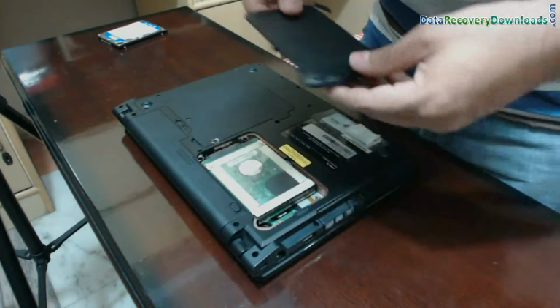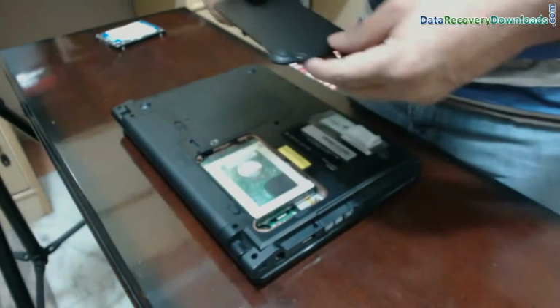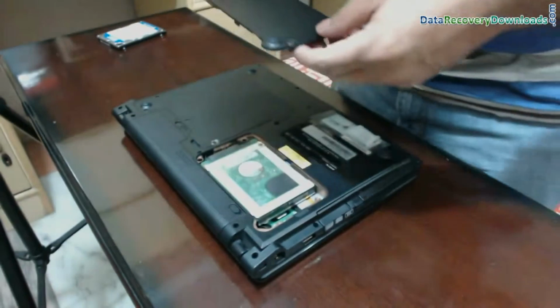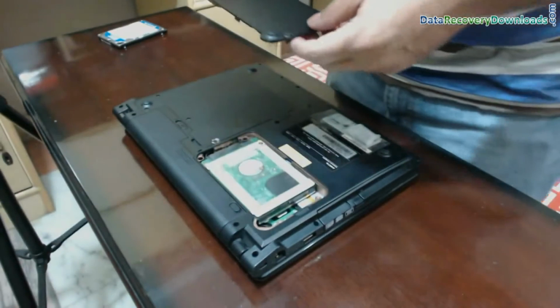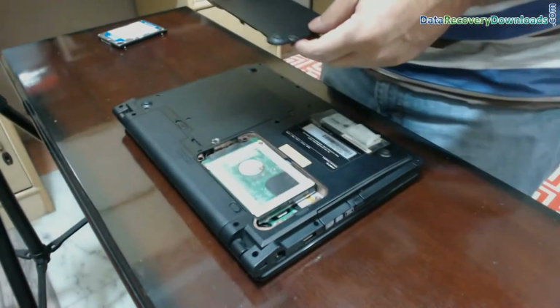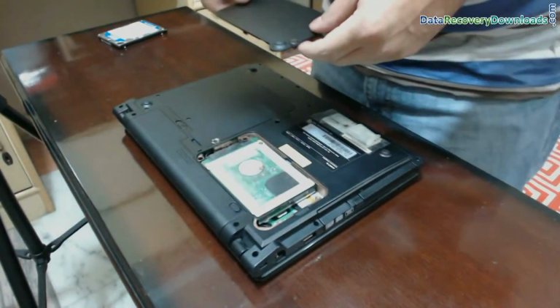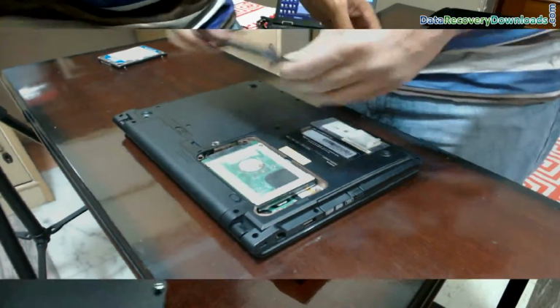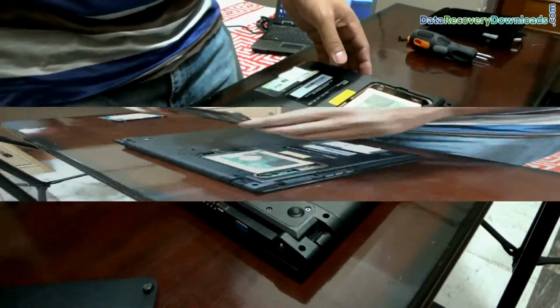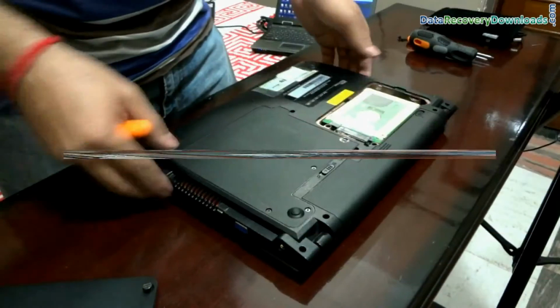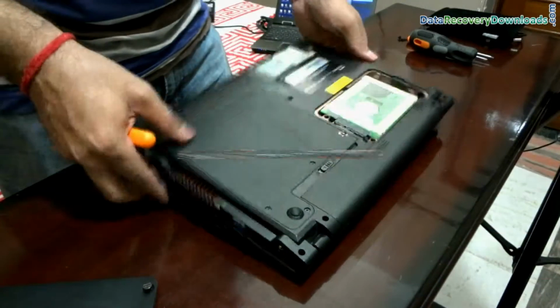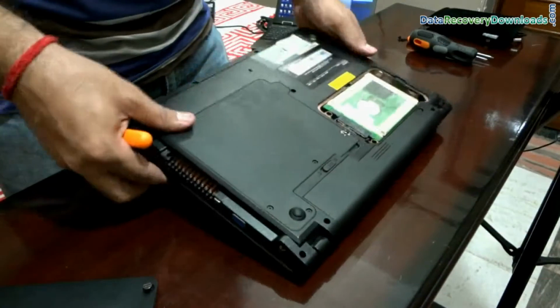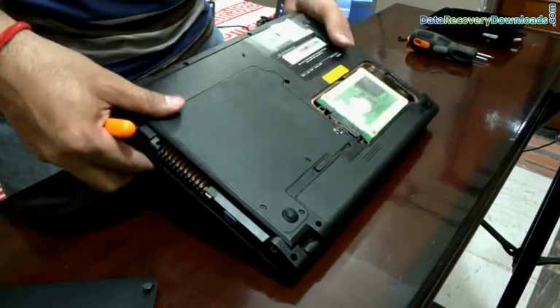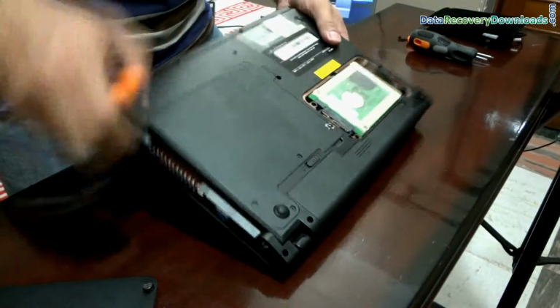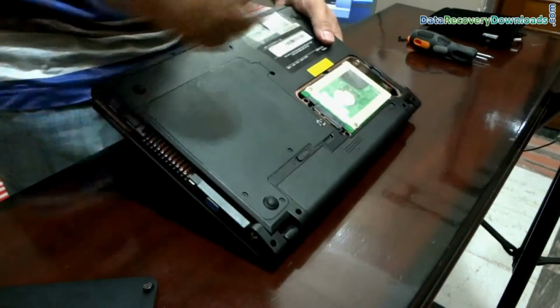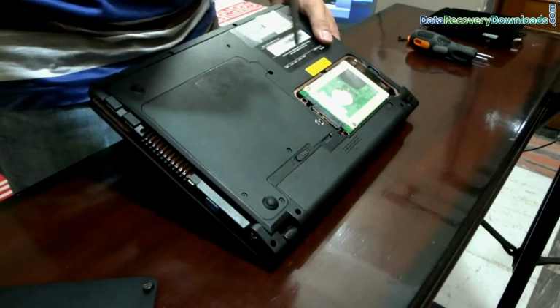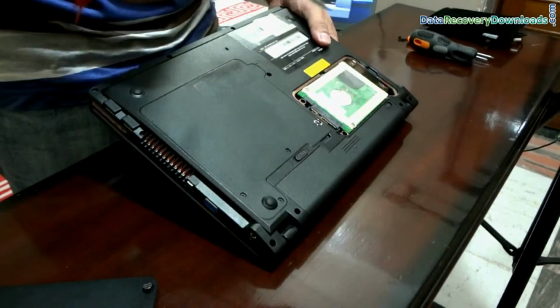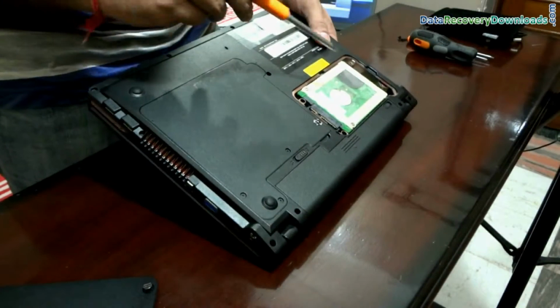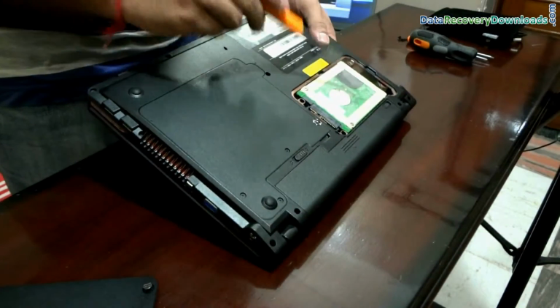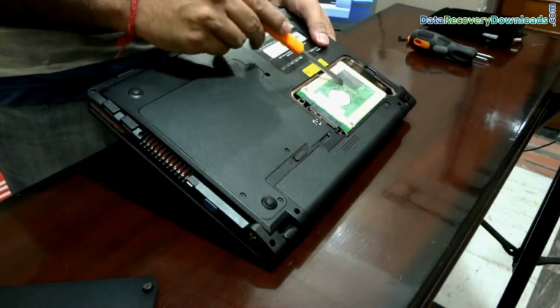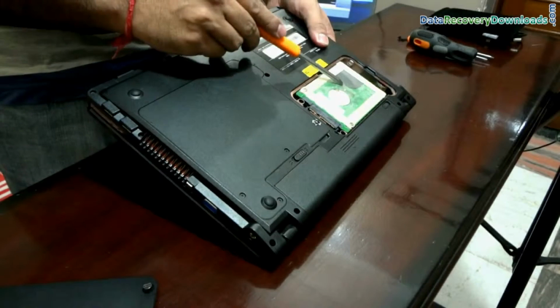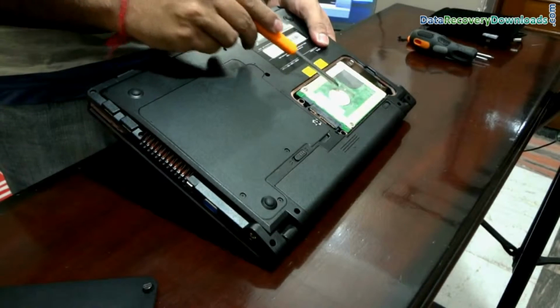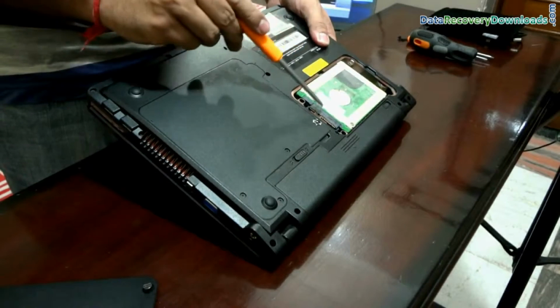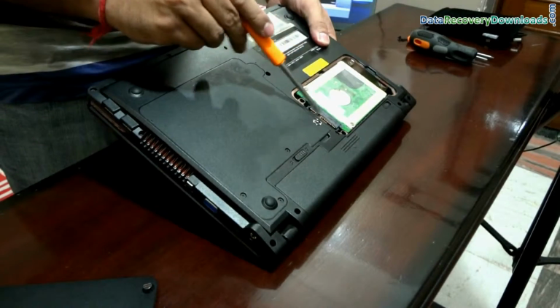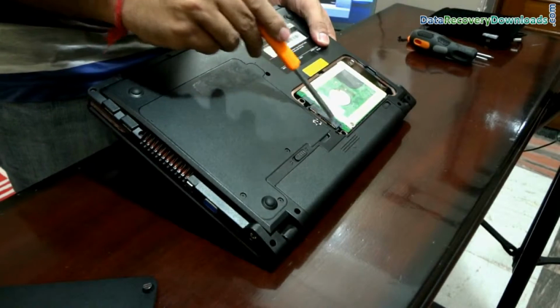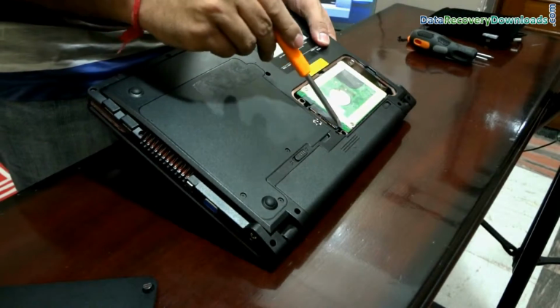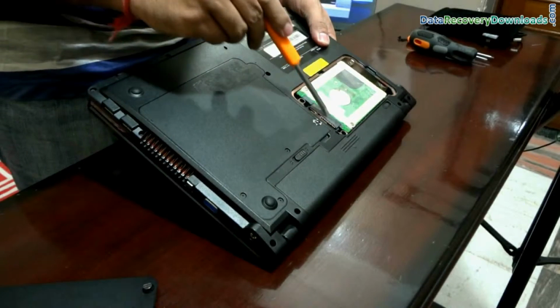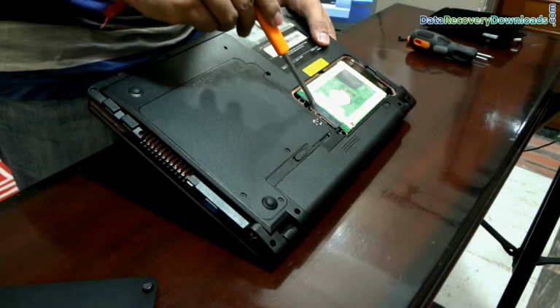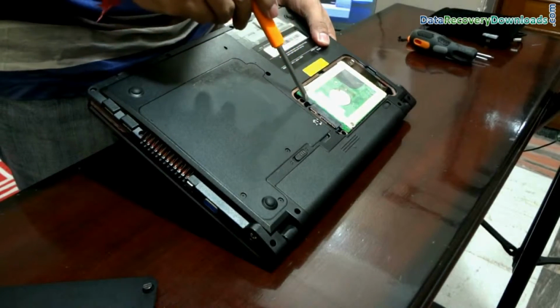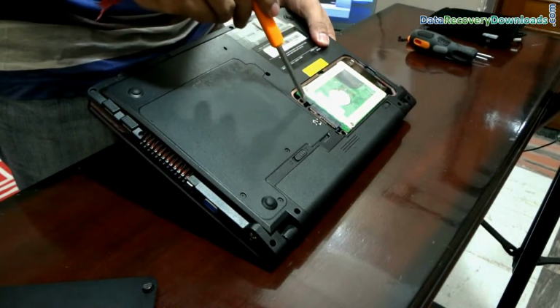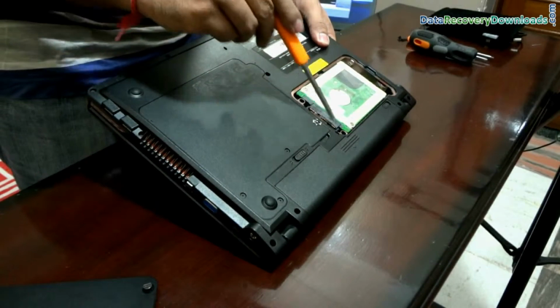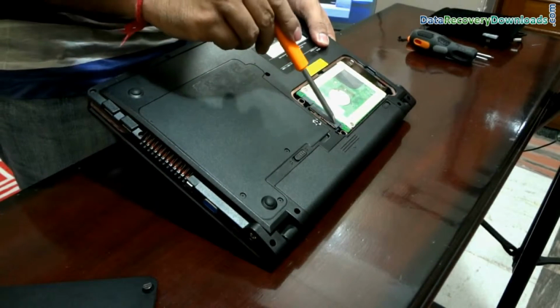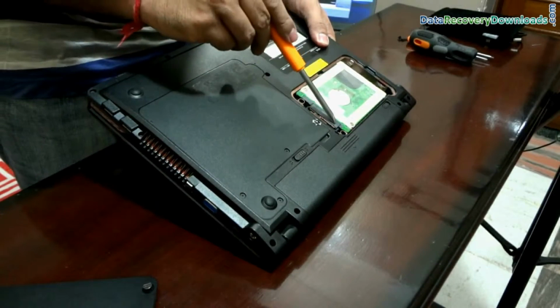Now we have opened this. This is the hard disk of your laptop, and this is the connection area of the hard drive.